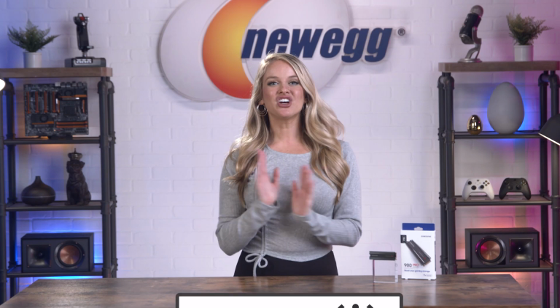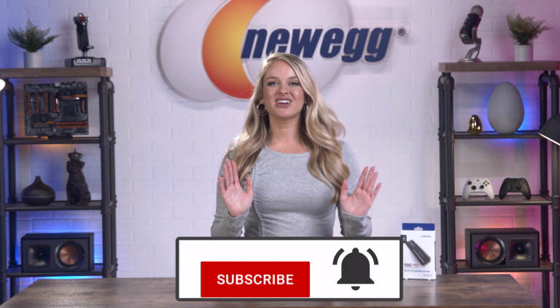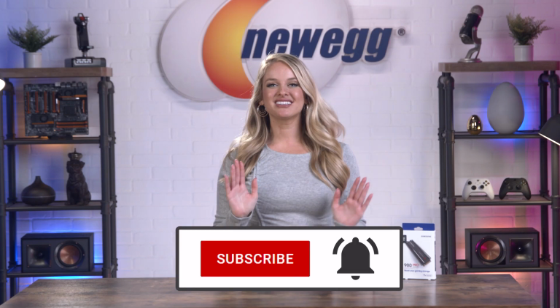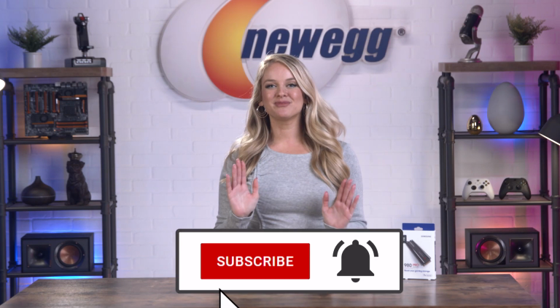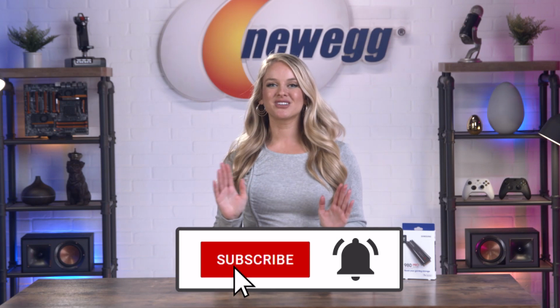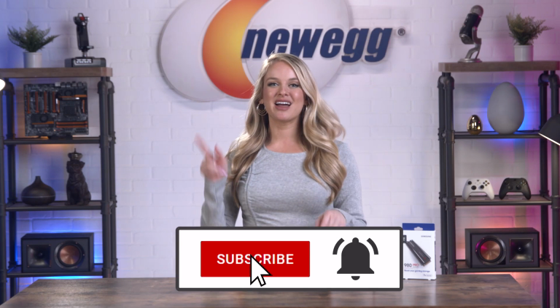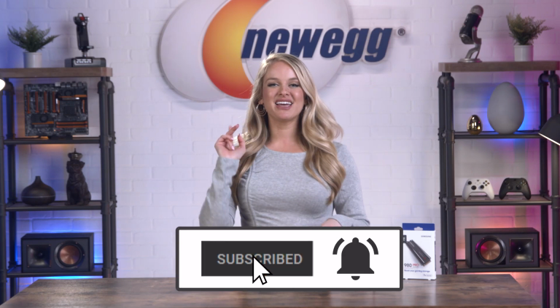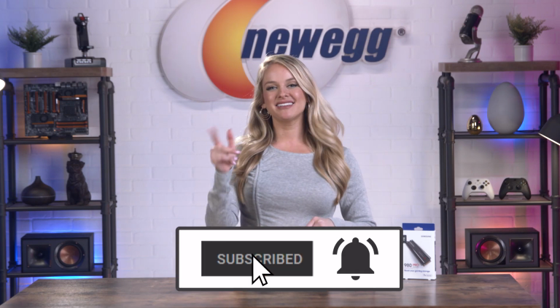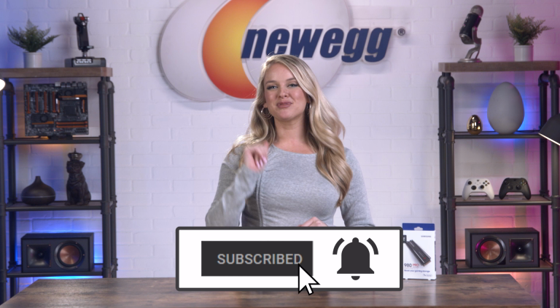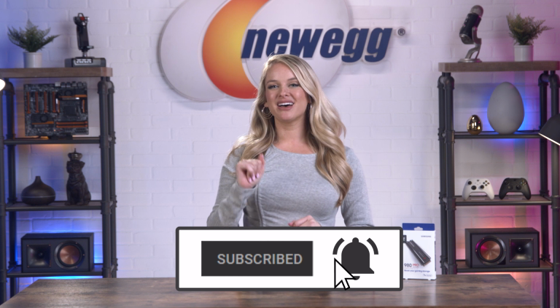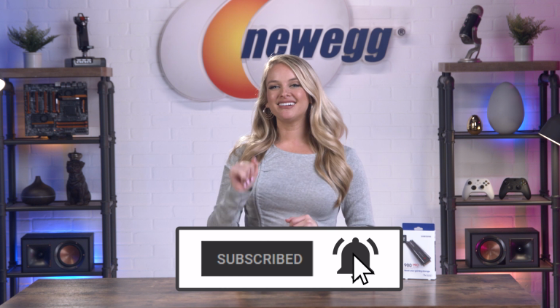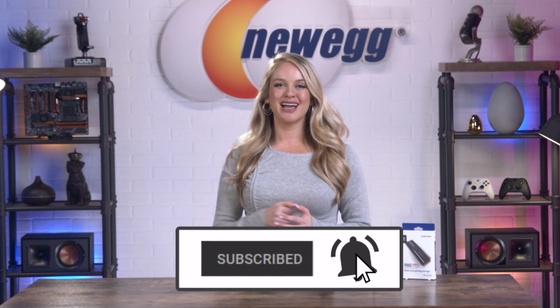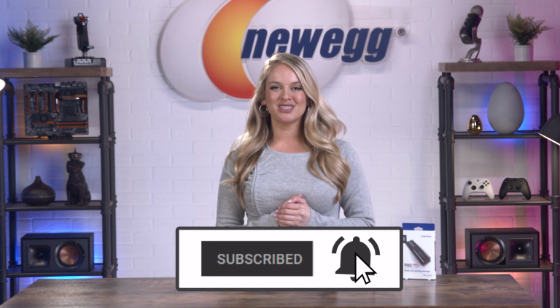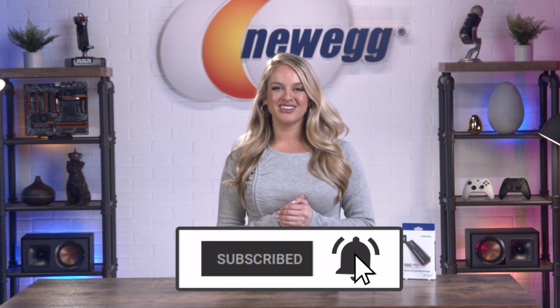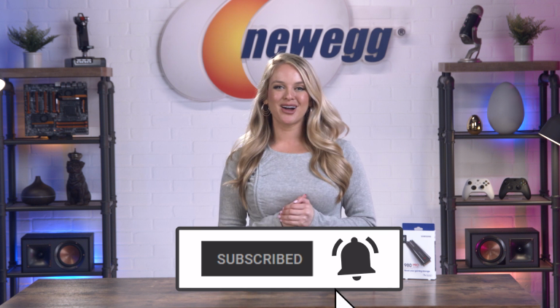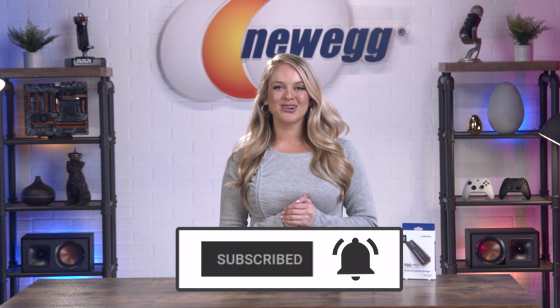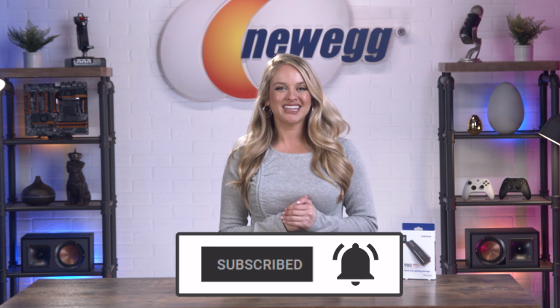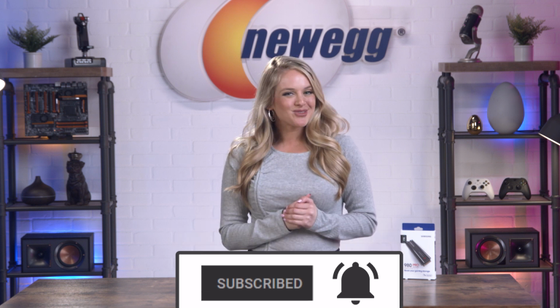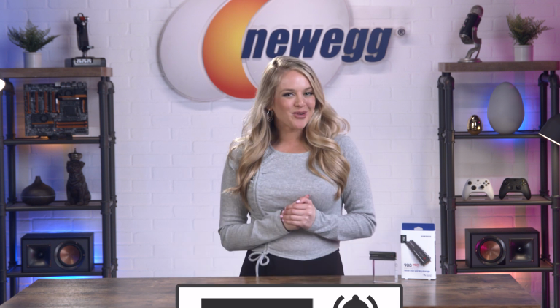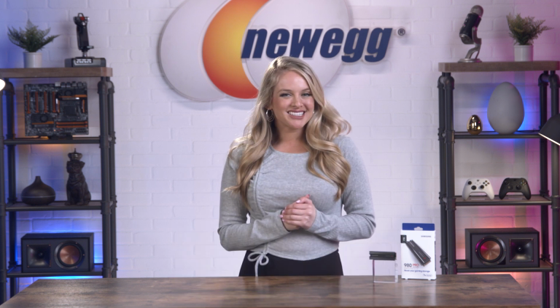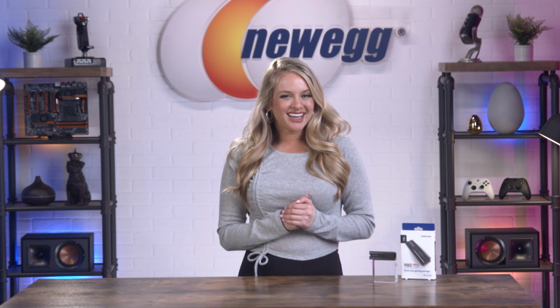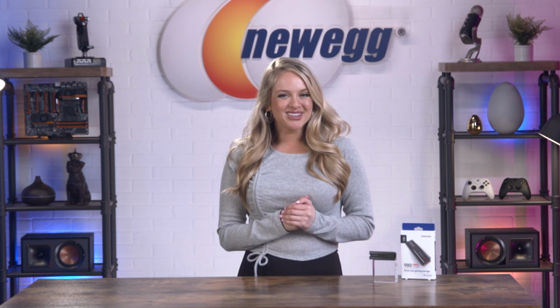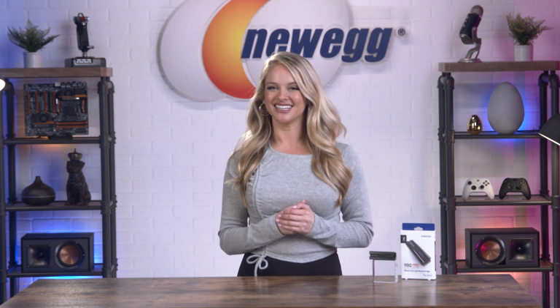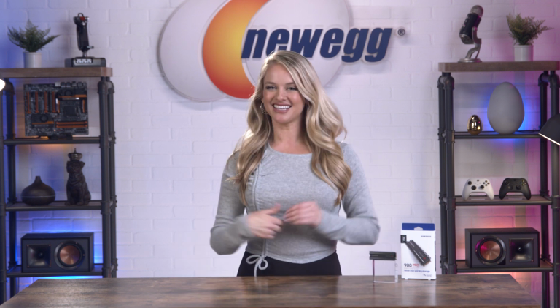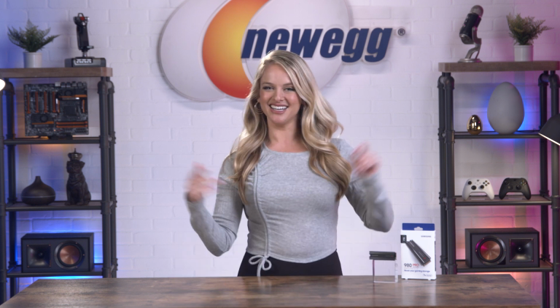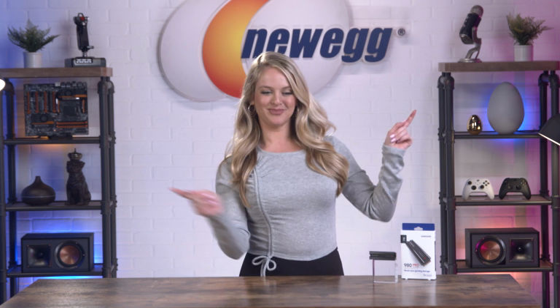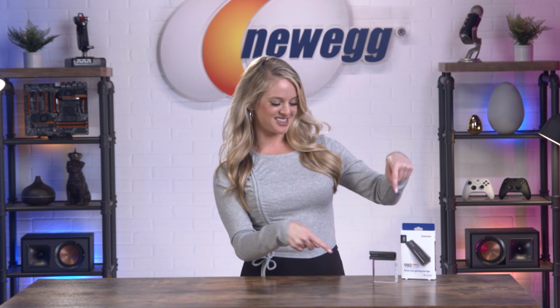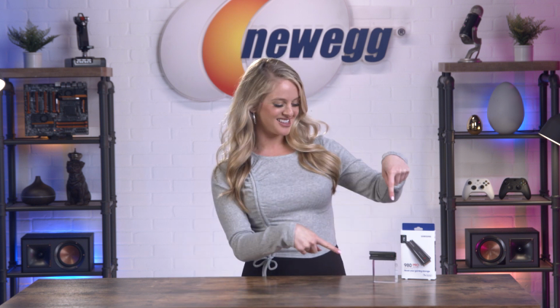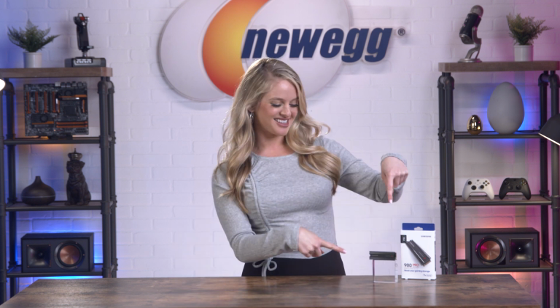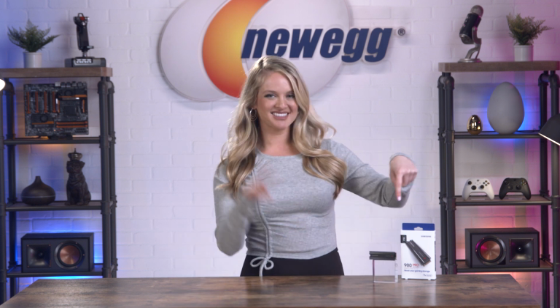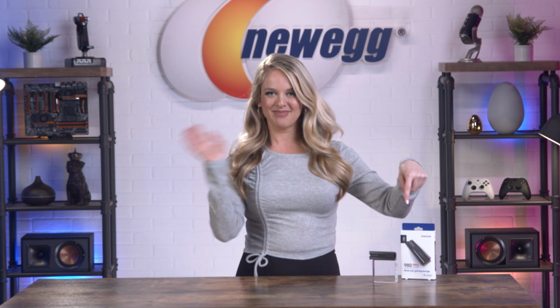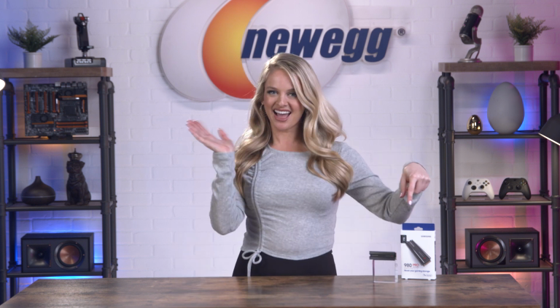Don't forget to subscribe and tap the bell. I'm Devon Howard, thanks for watching, and we just unboxed this. Bye!